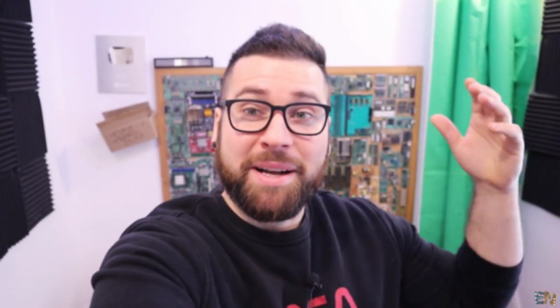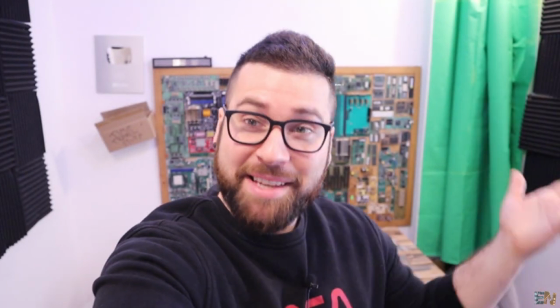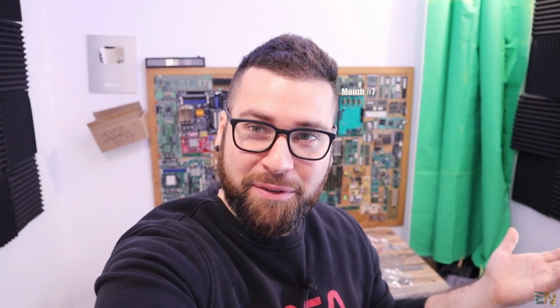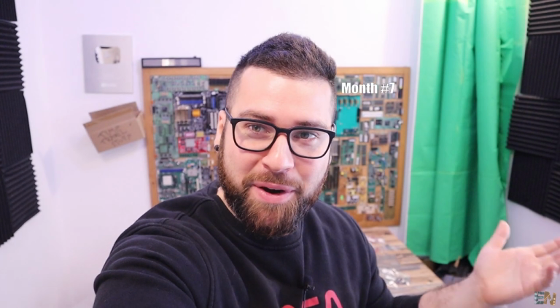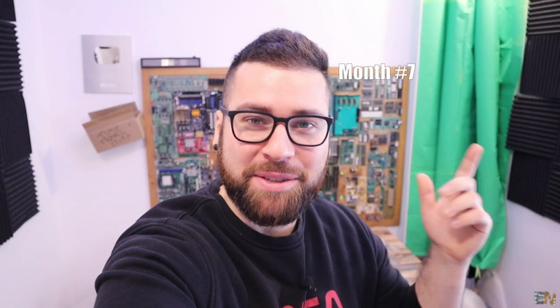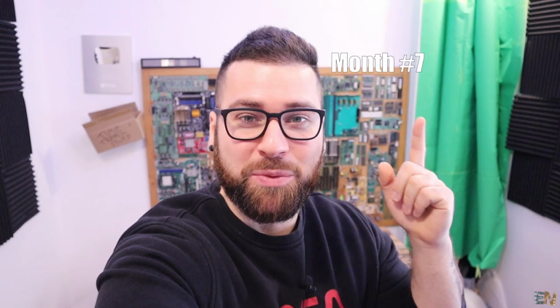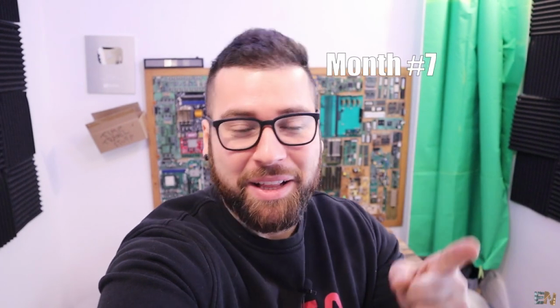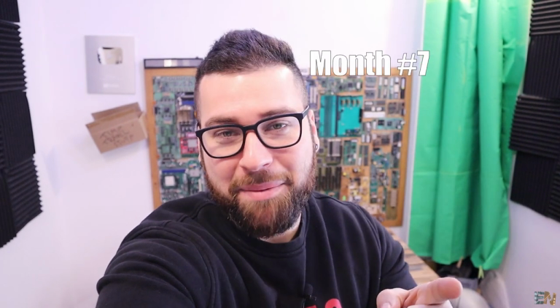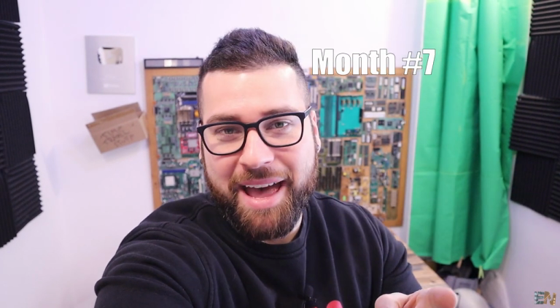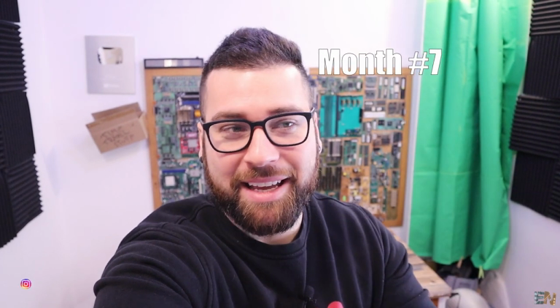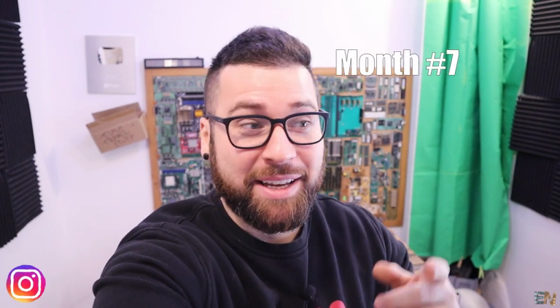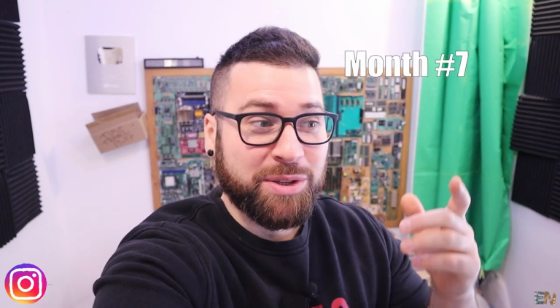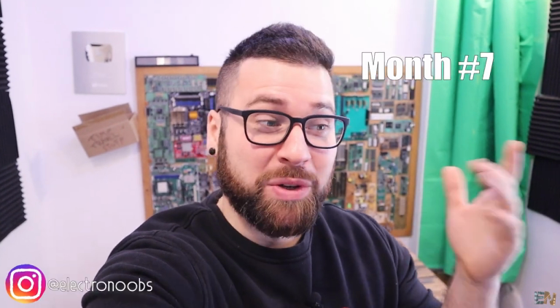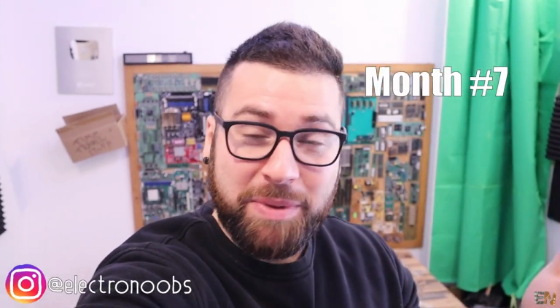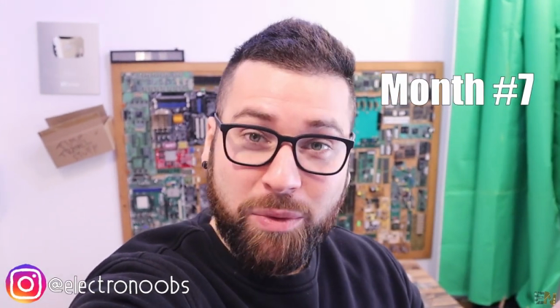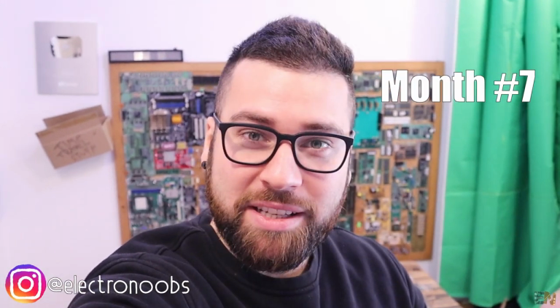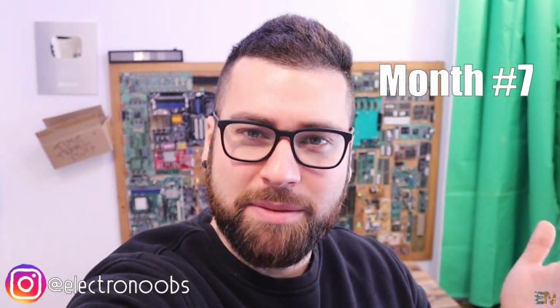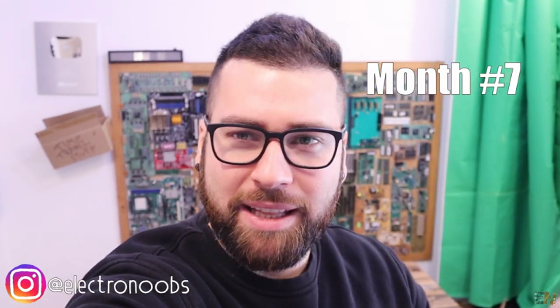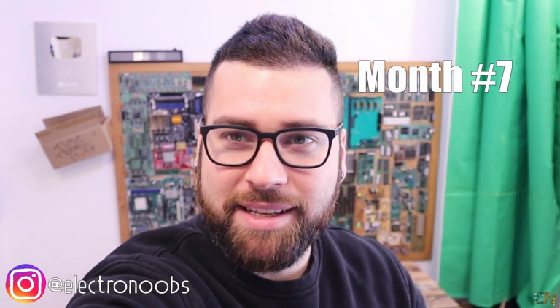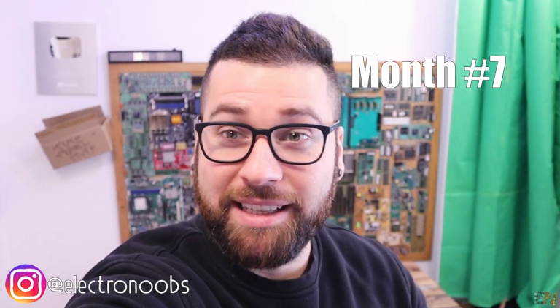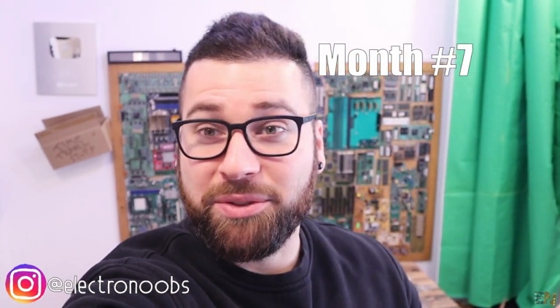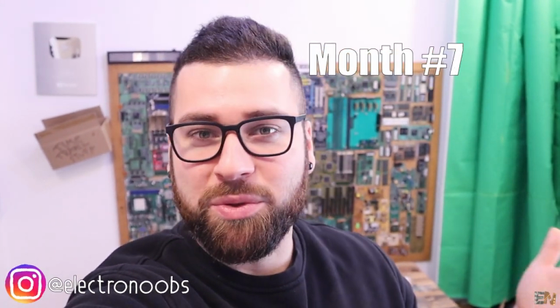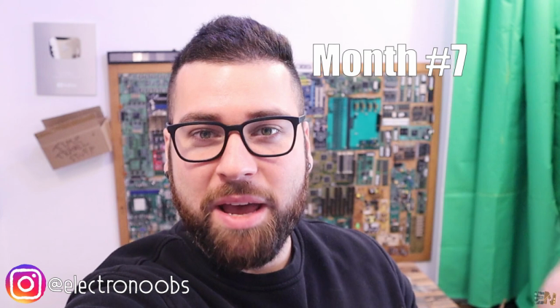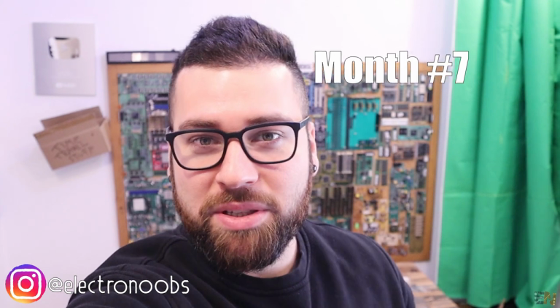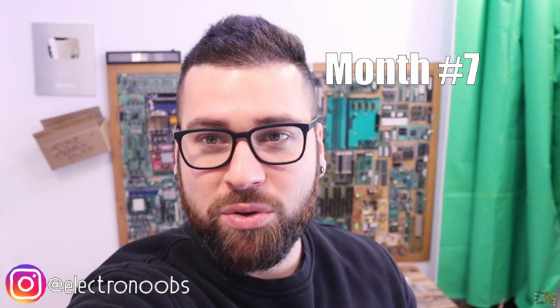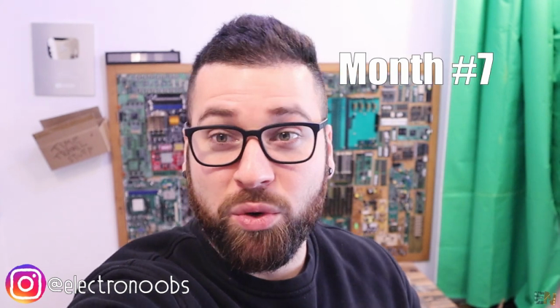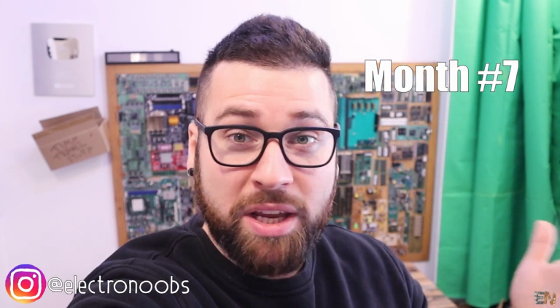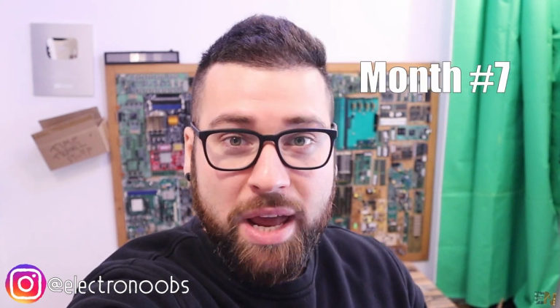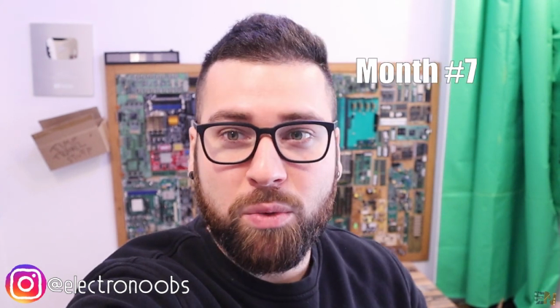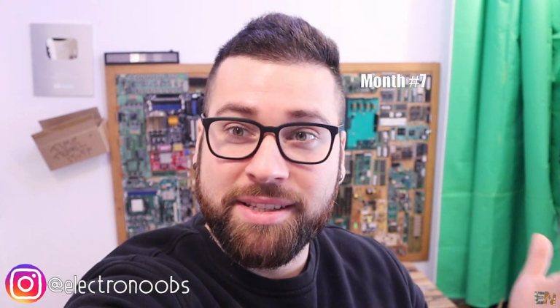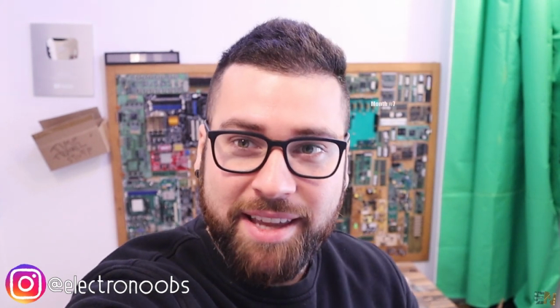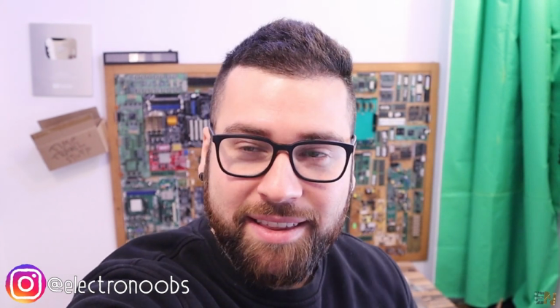What's up my friends, welcome back! It's been a while since my last Electronews episode, so here we are once again.